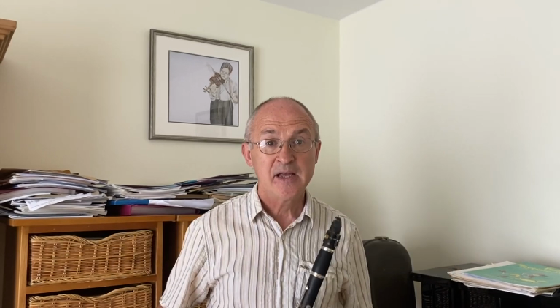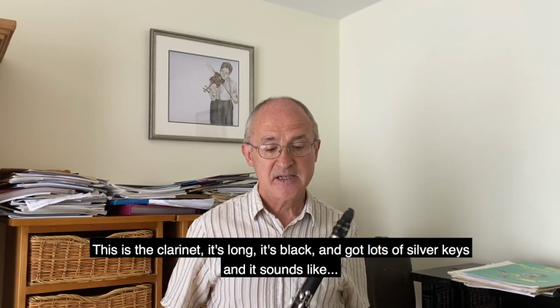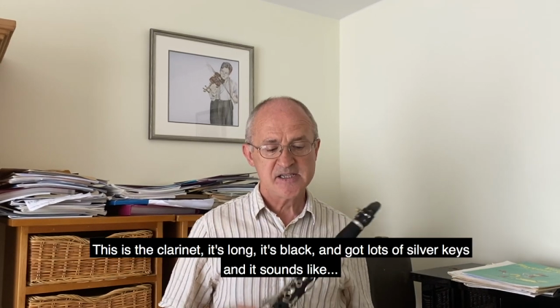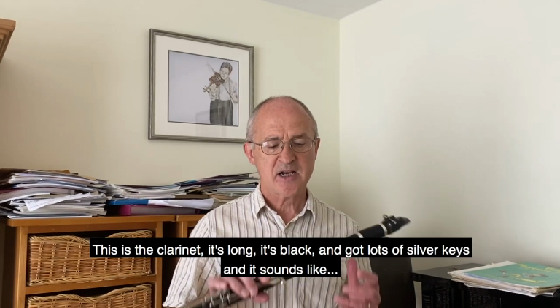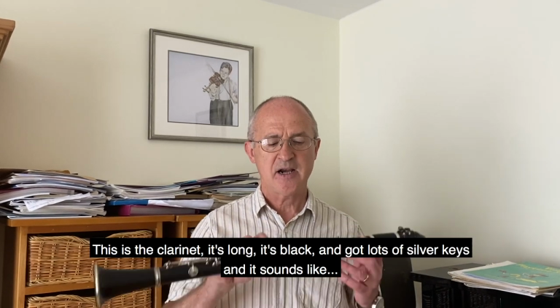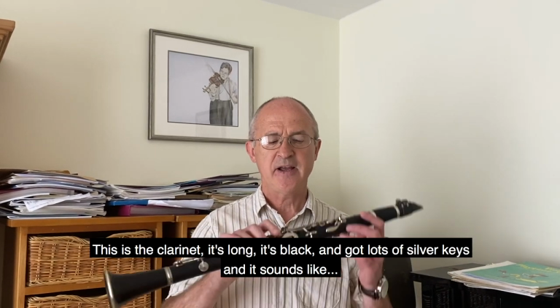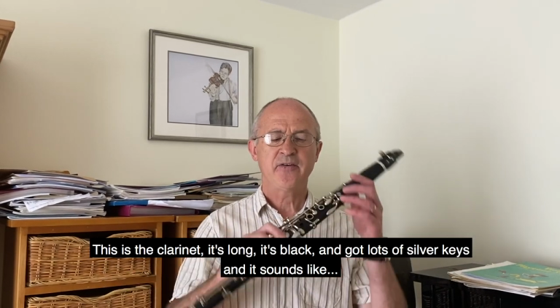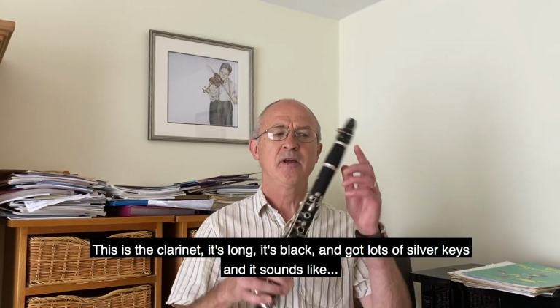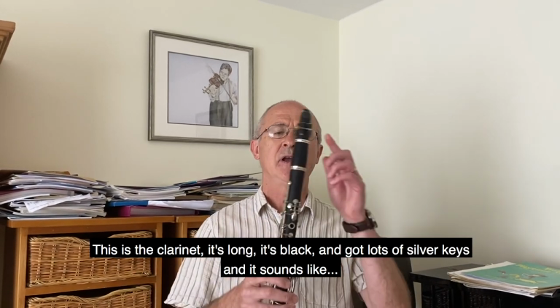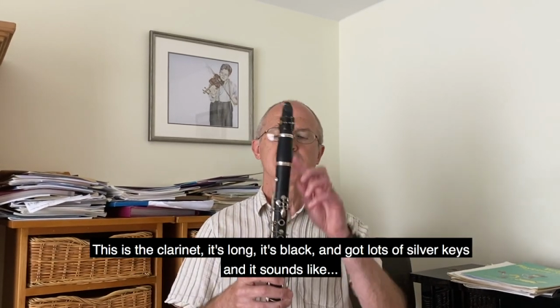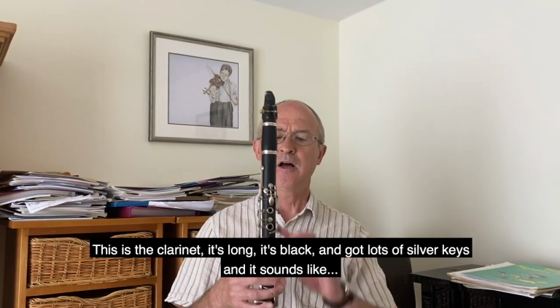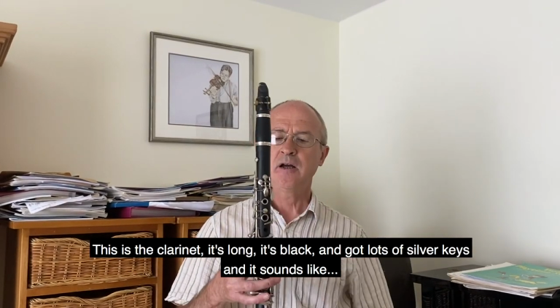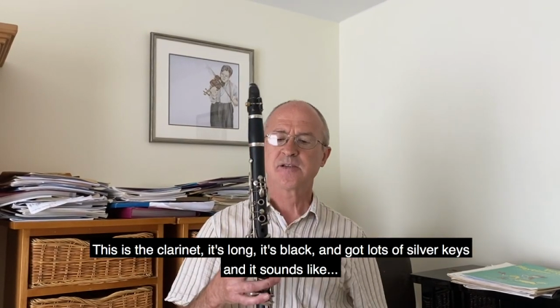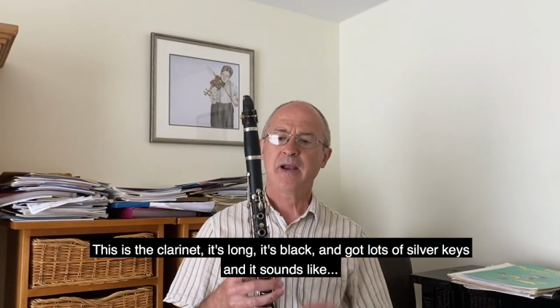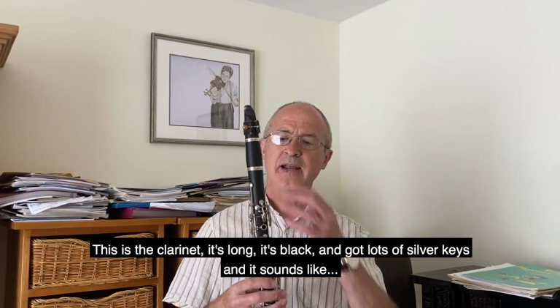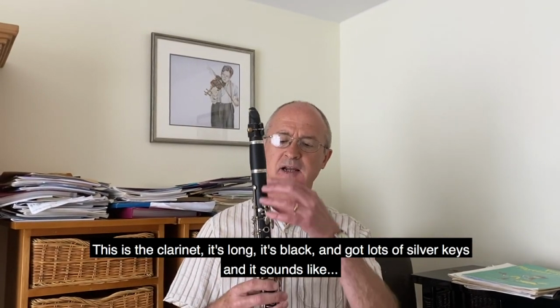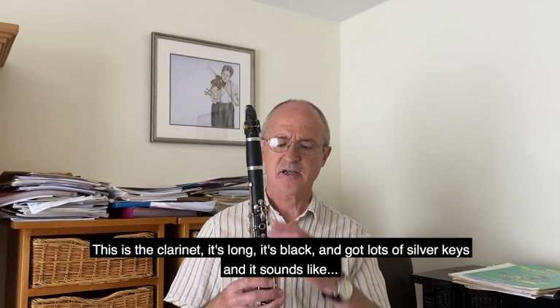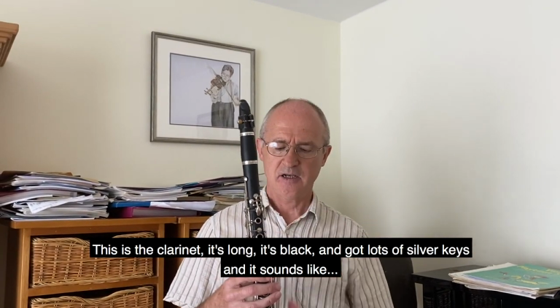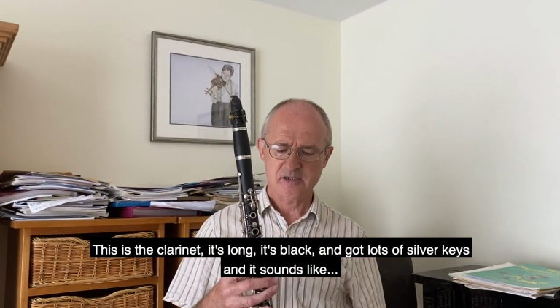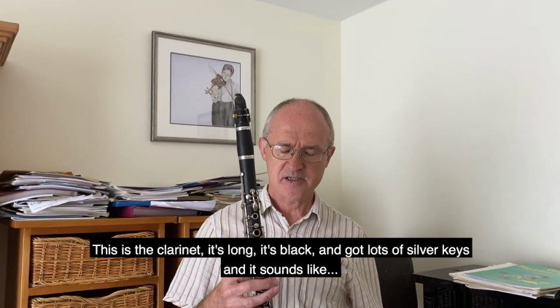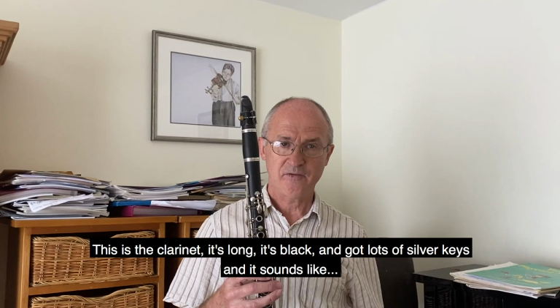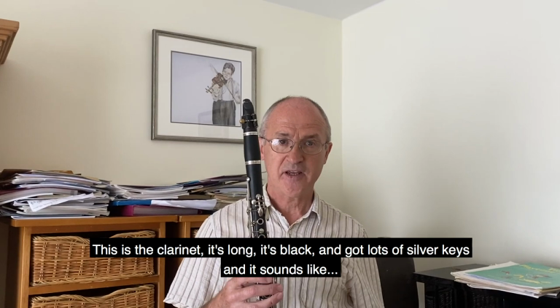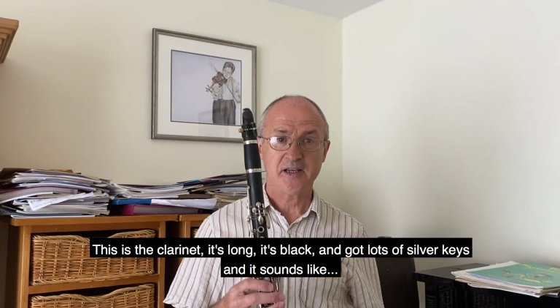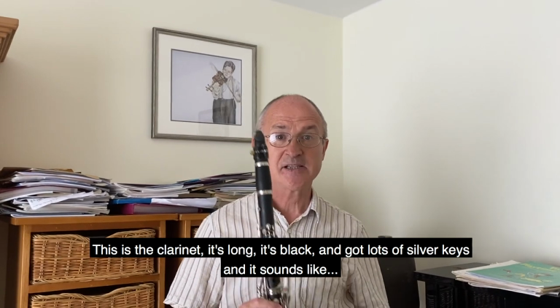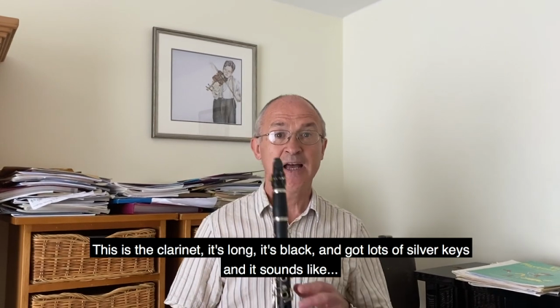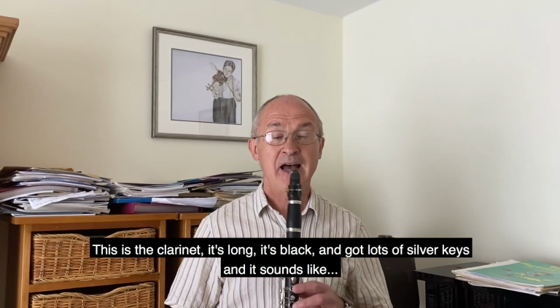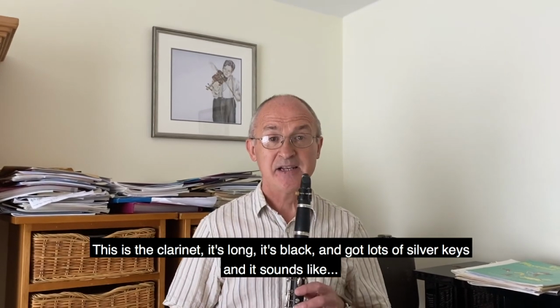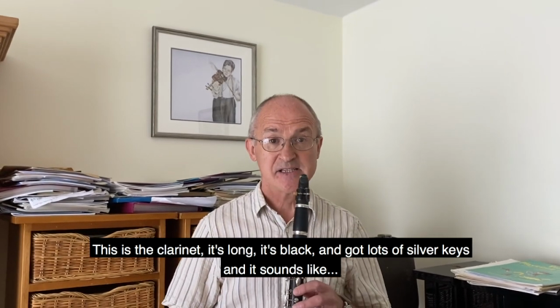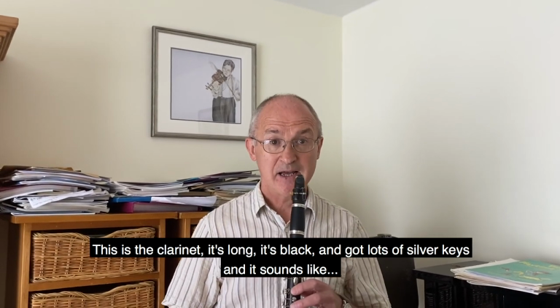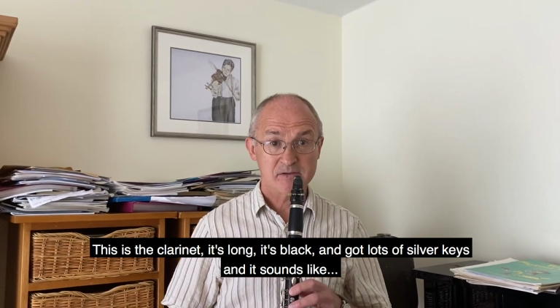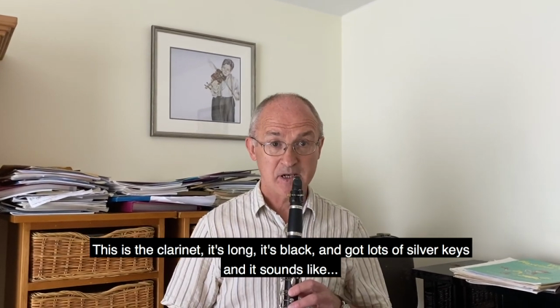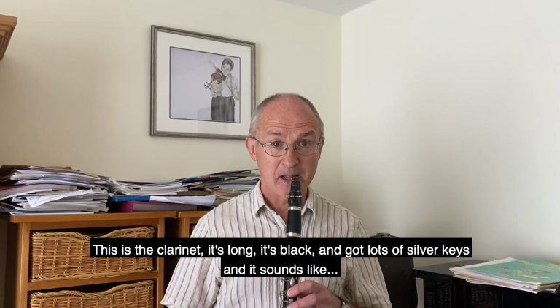This is the clarinet - it's long, it's black and it's got lots of silver keys, and it sounds like...